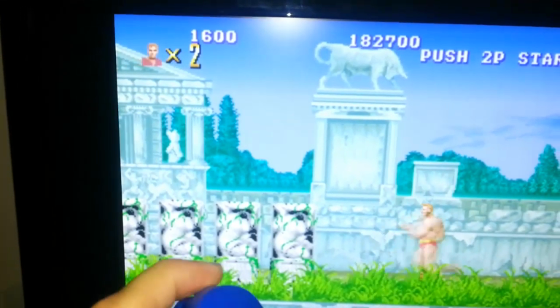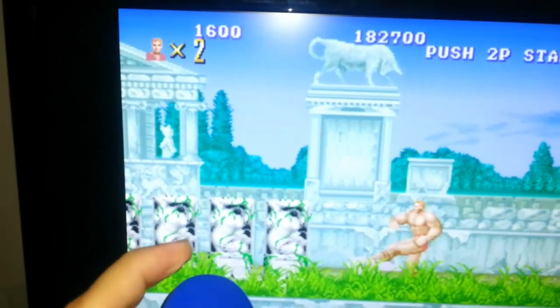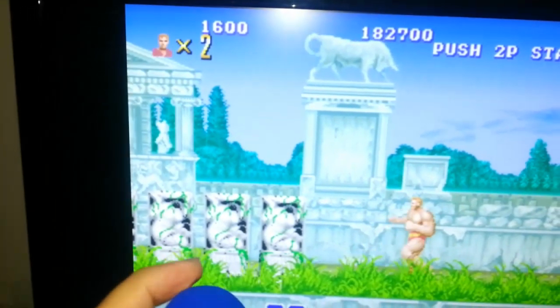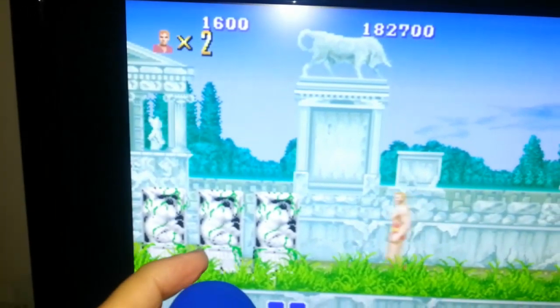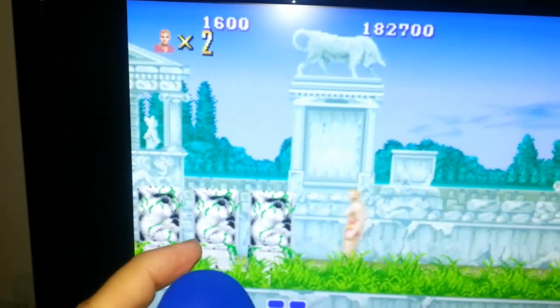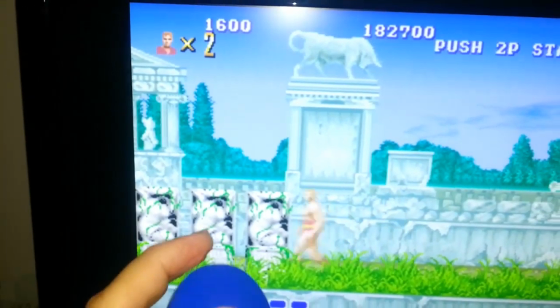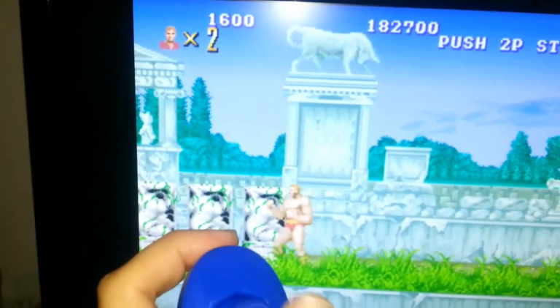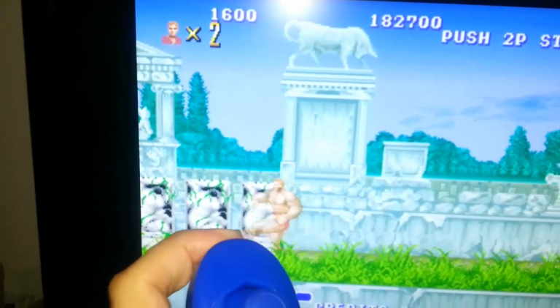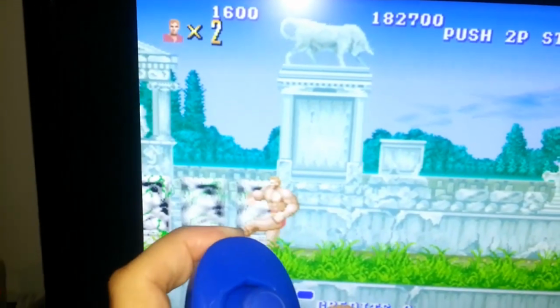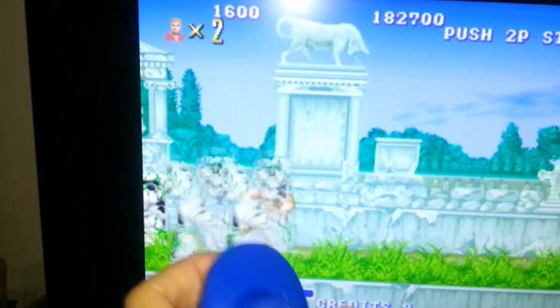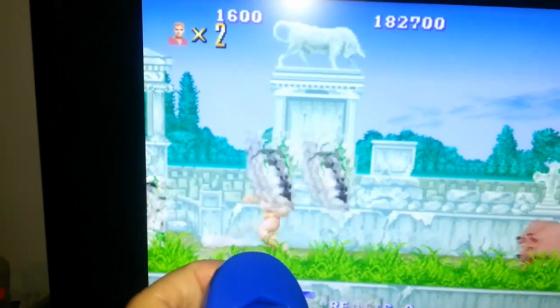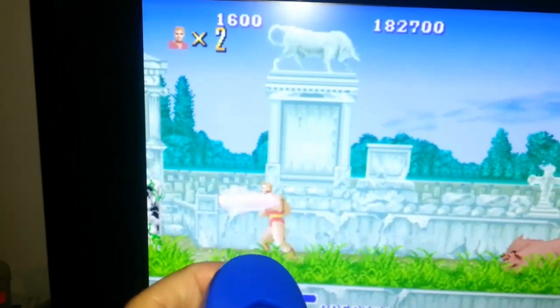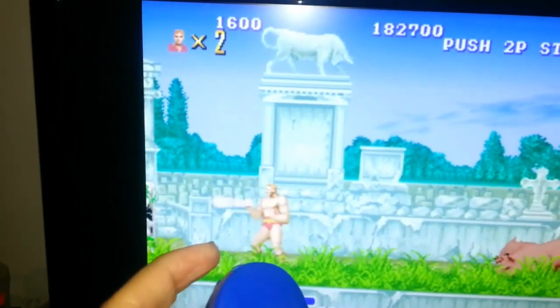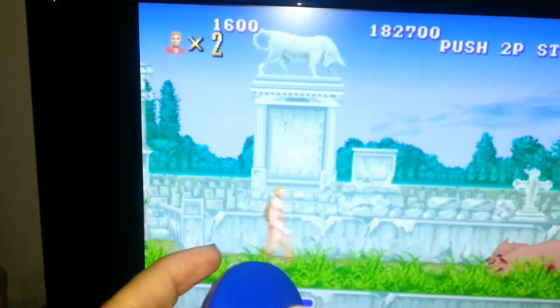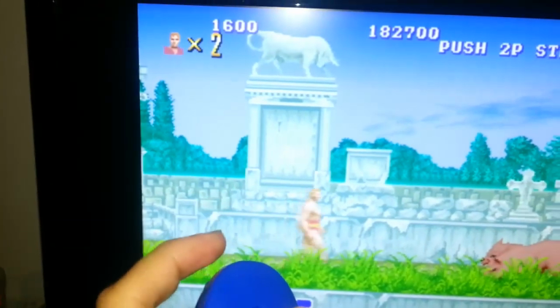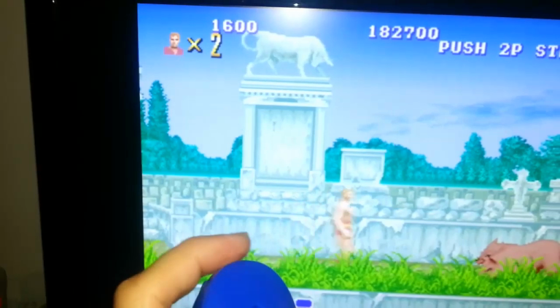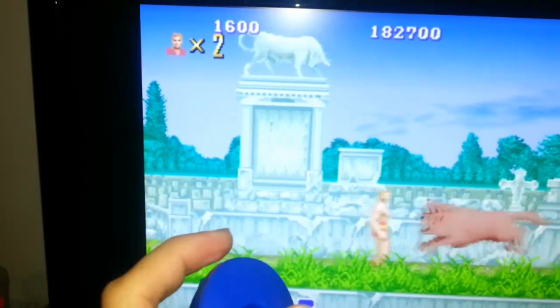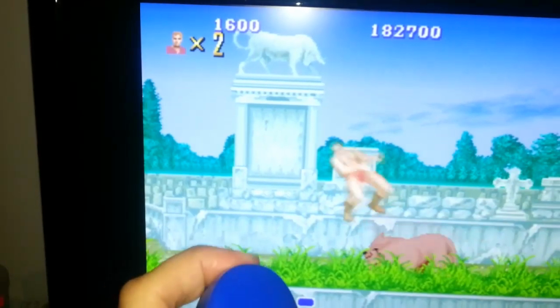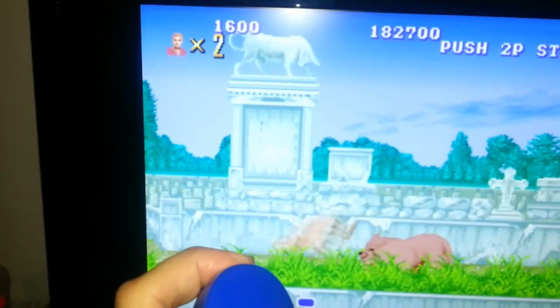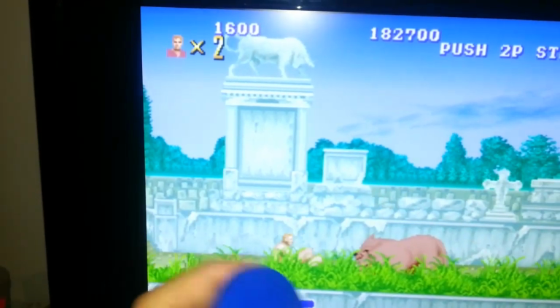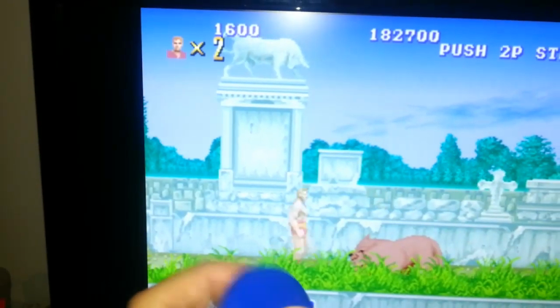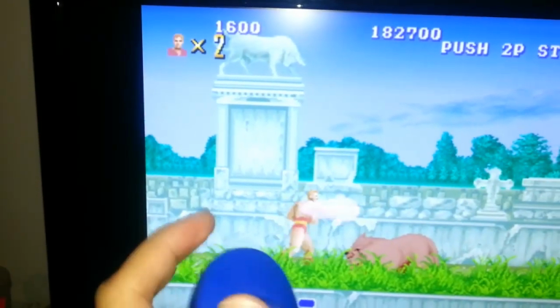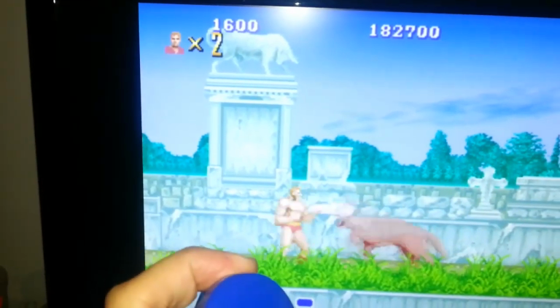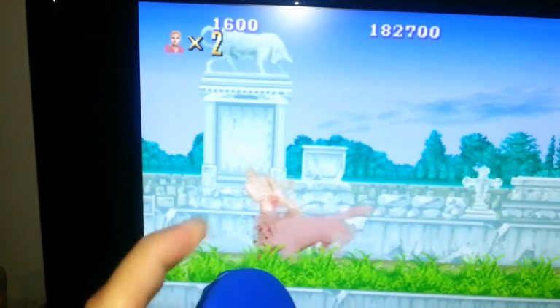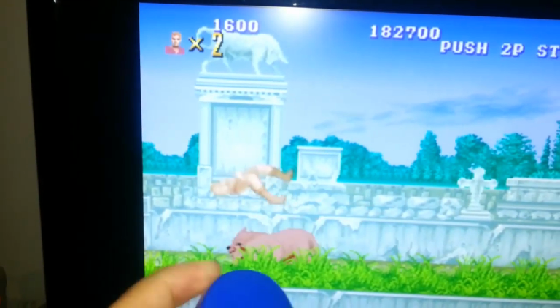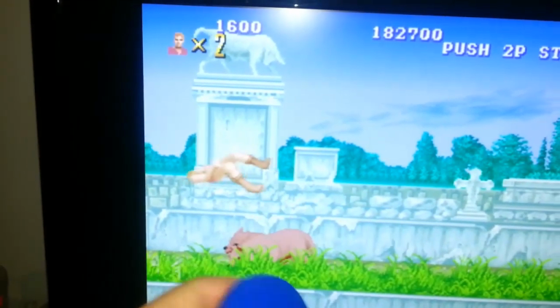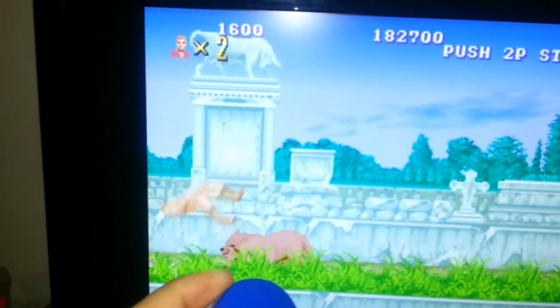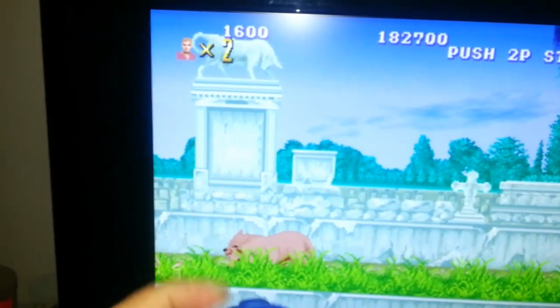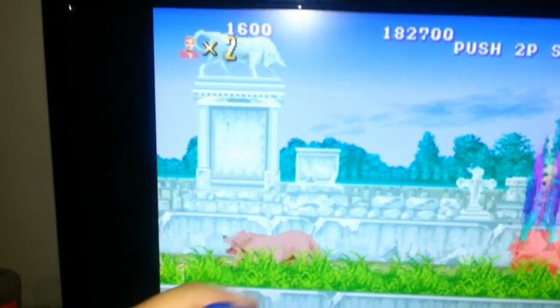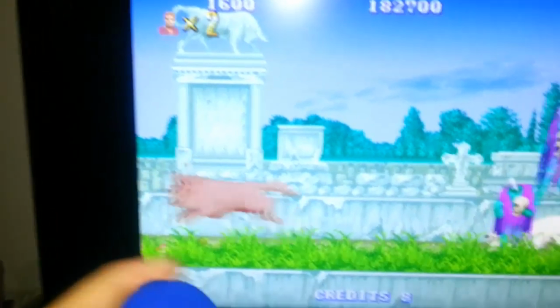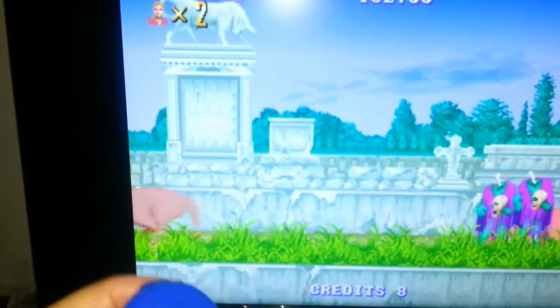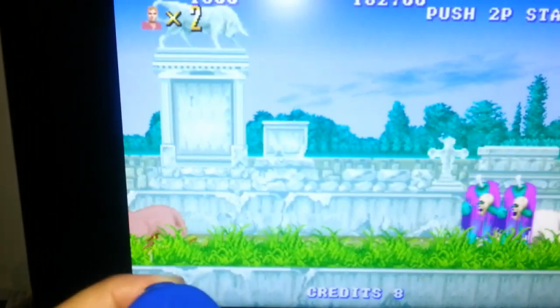It is quite difficult to play this game and also film it while holding the phone steady.